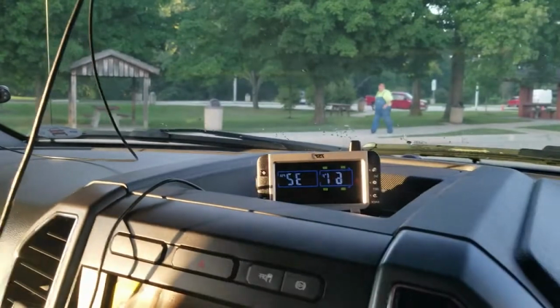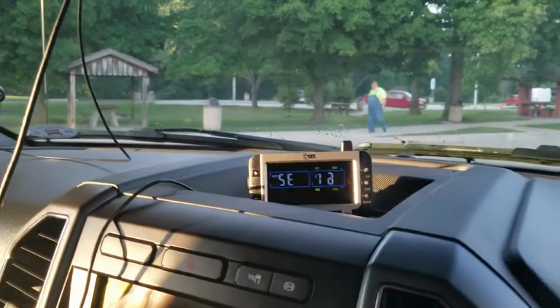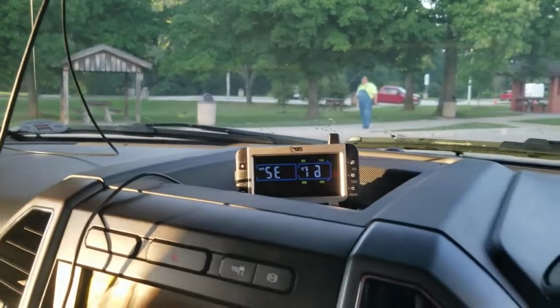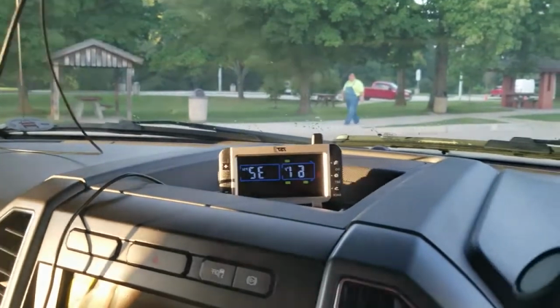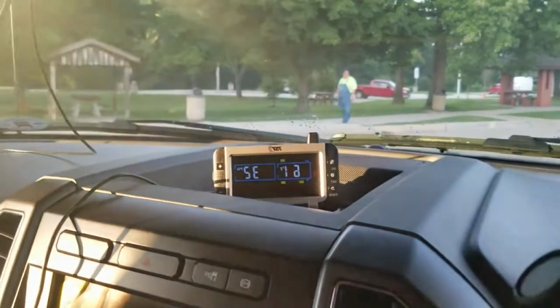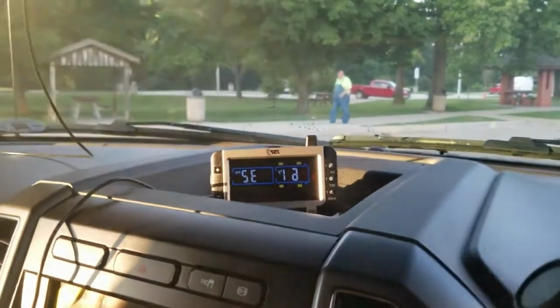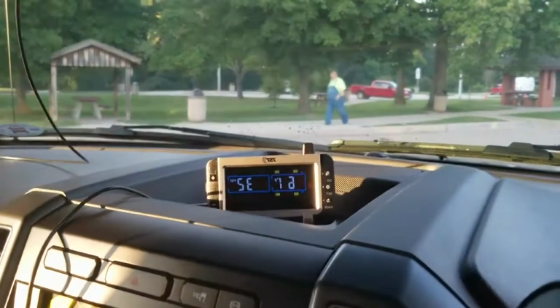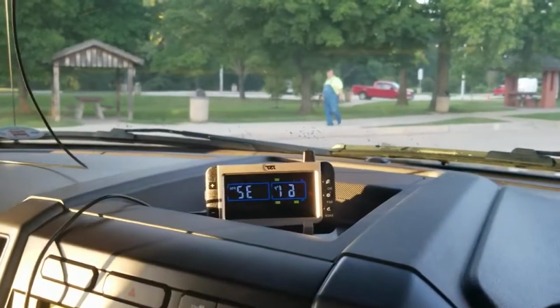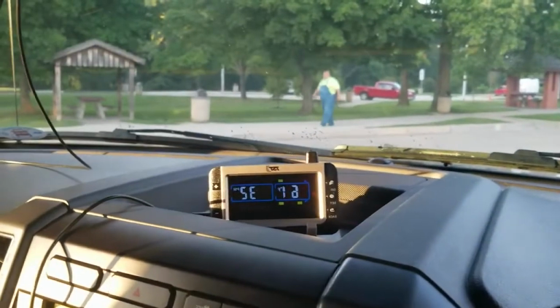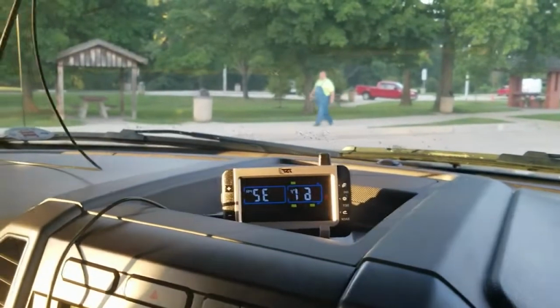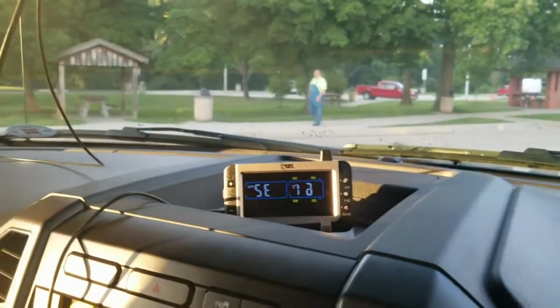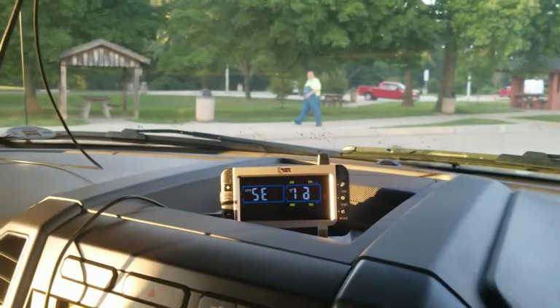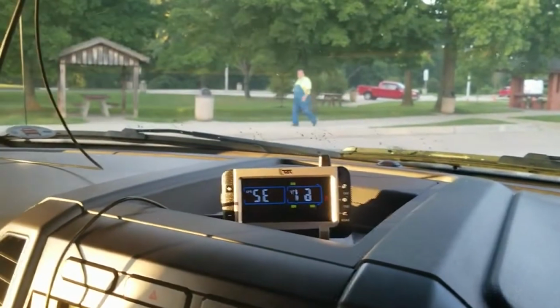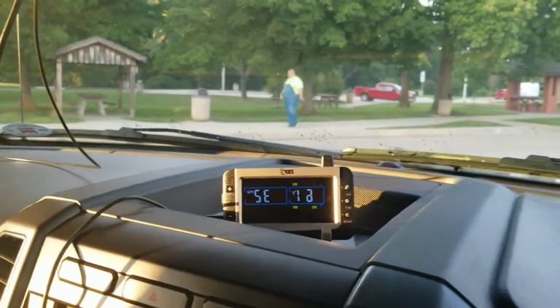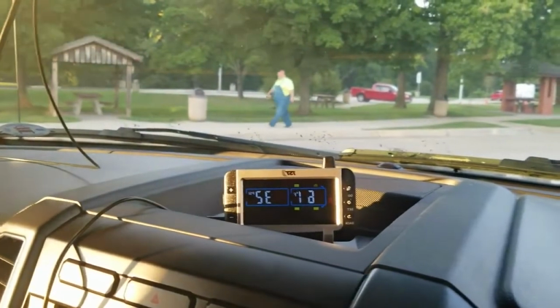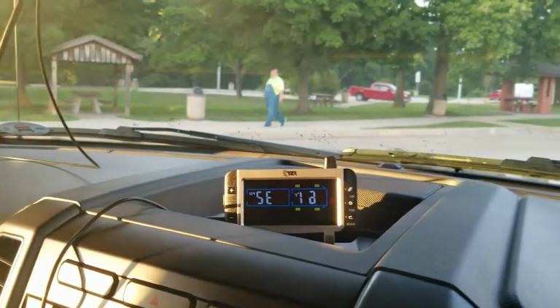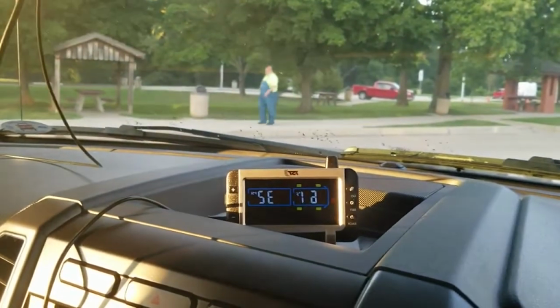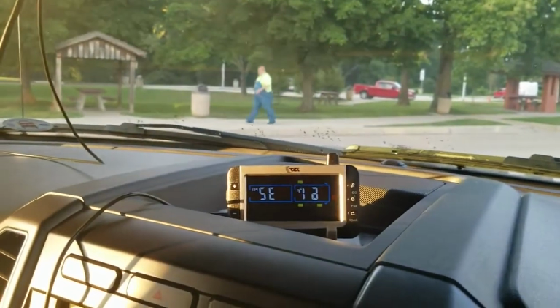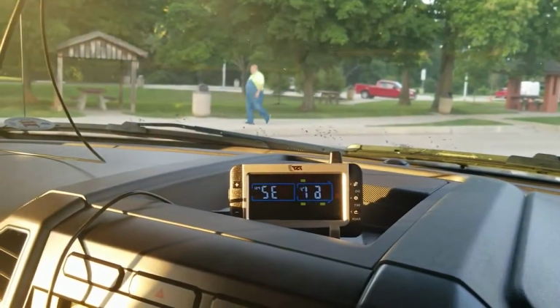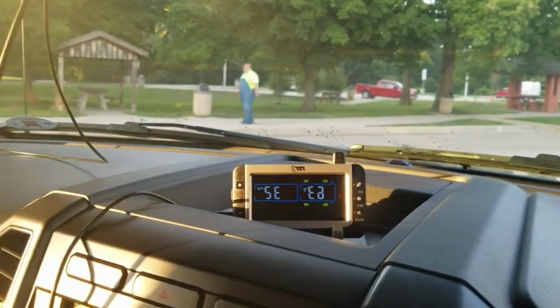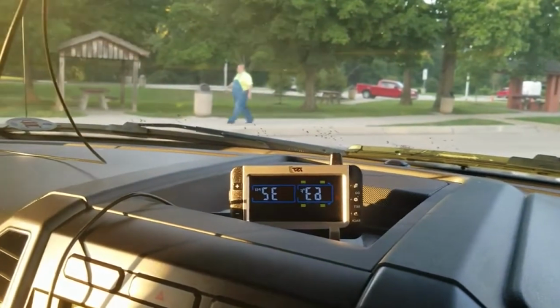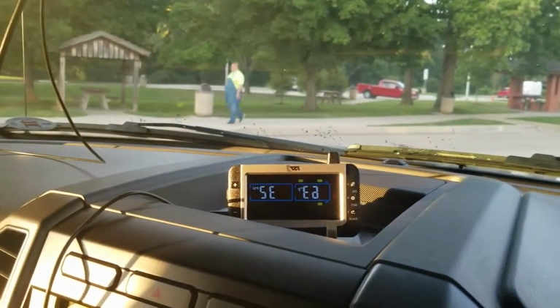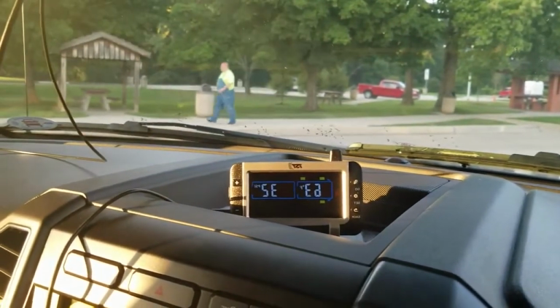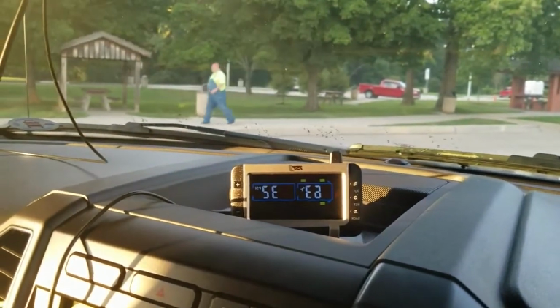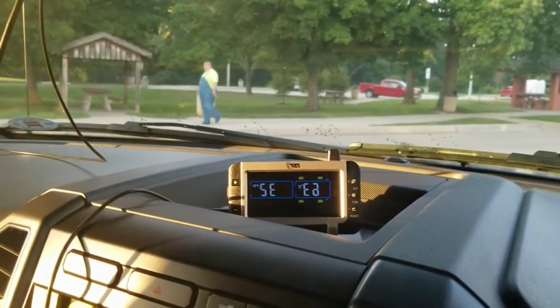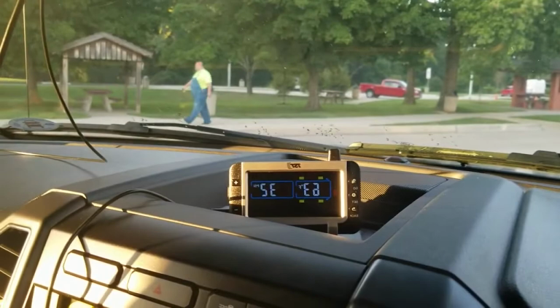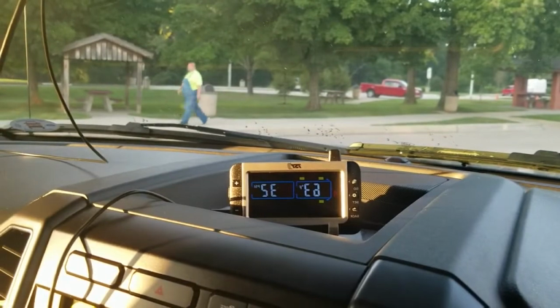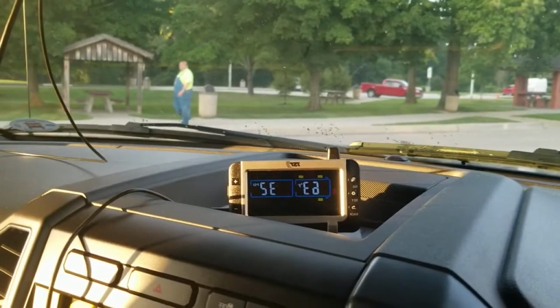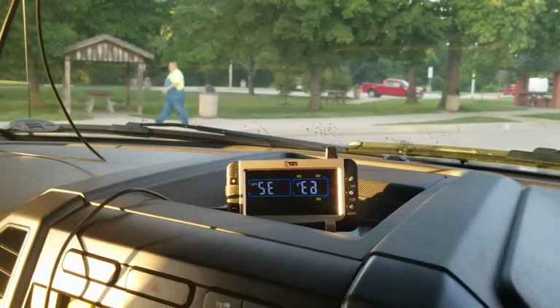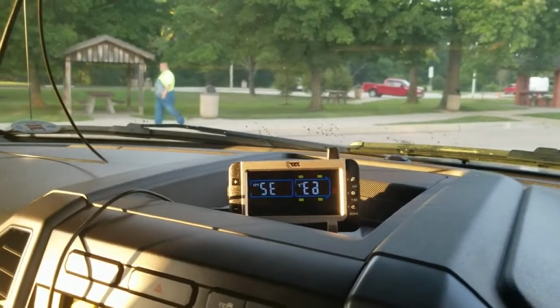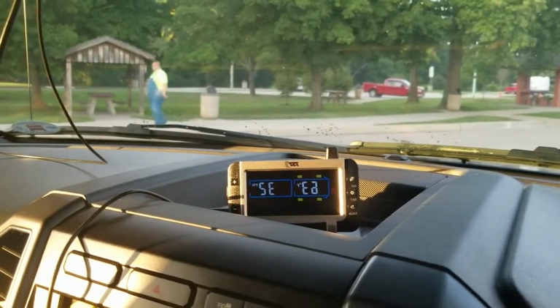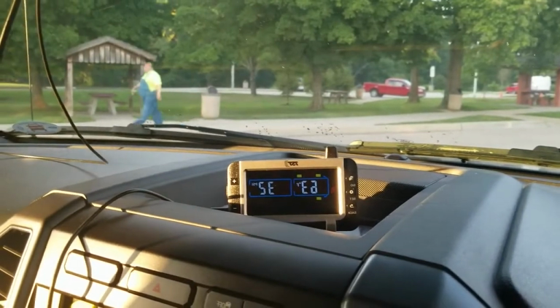We have a TPMS — tire pressure monitoring system — for the tow vehicle, so we know exactly what the tires are doing.